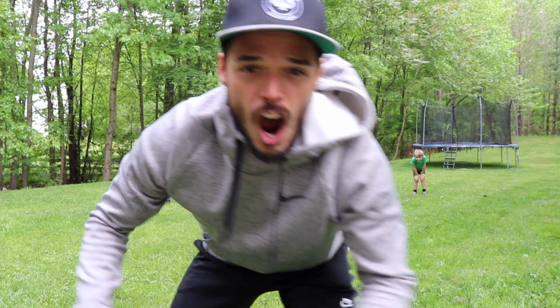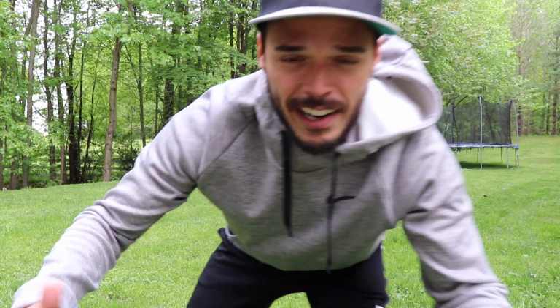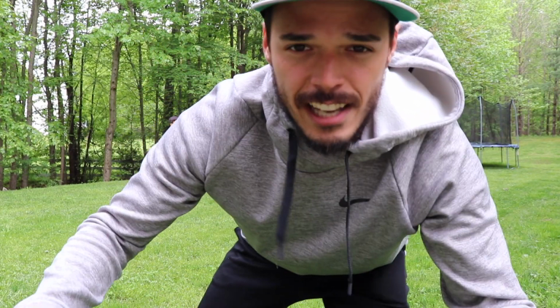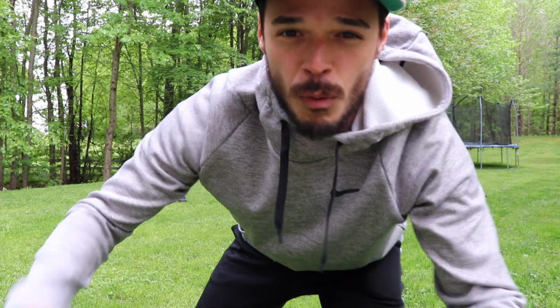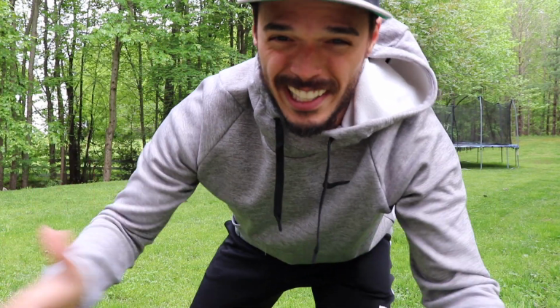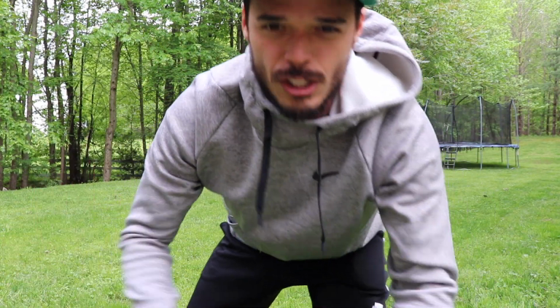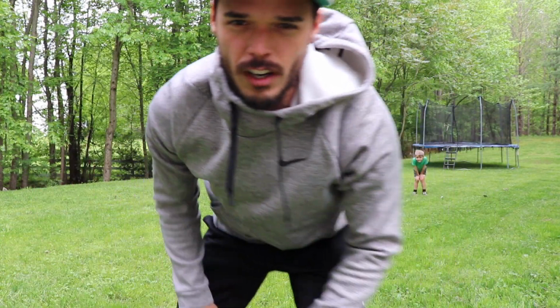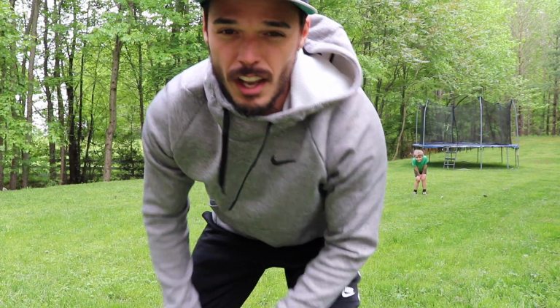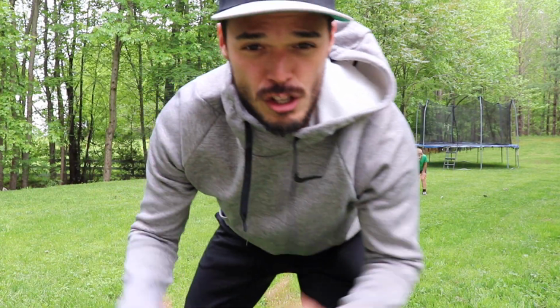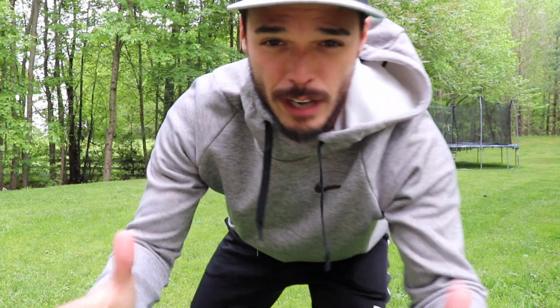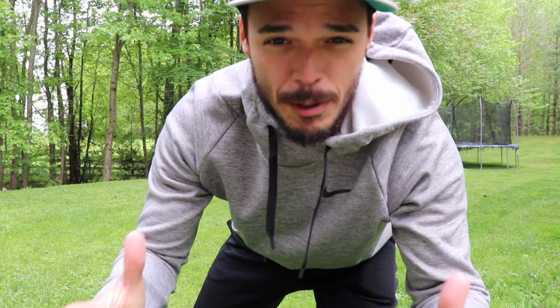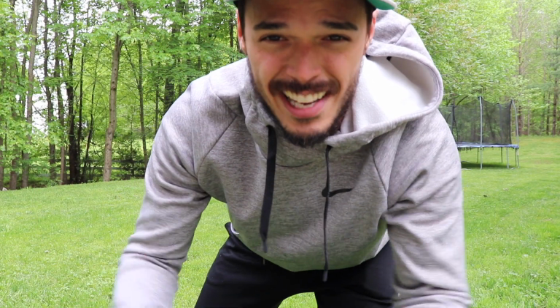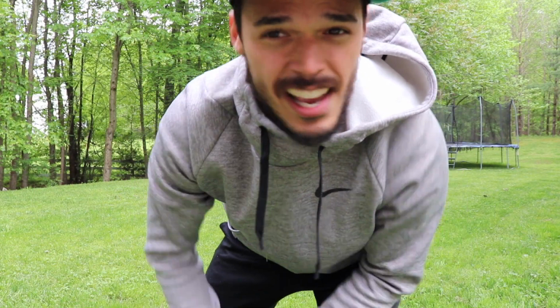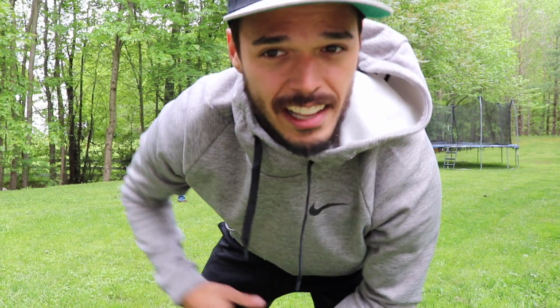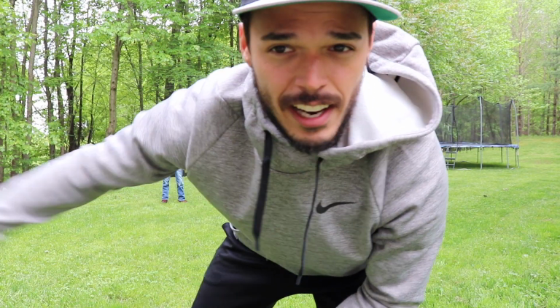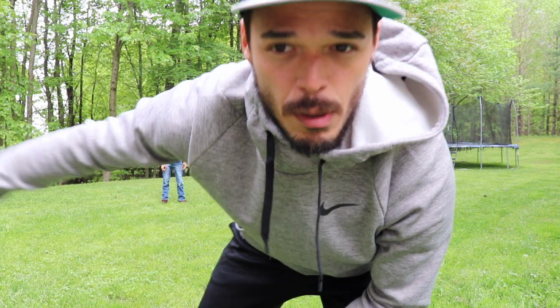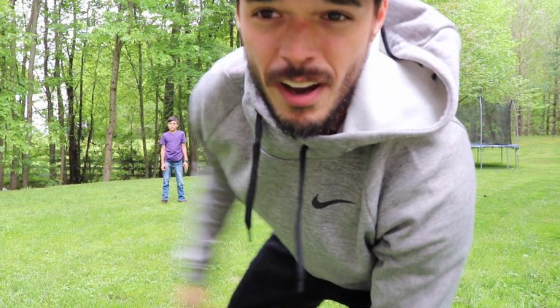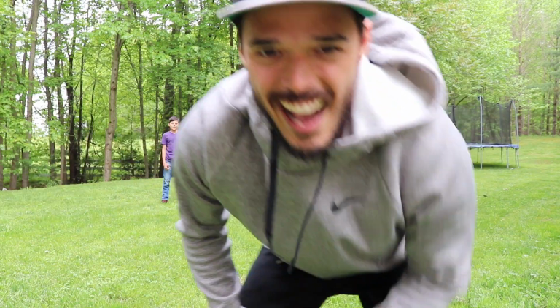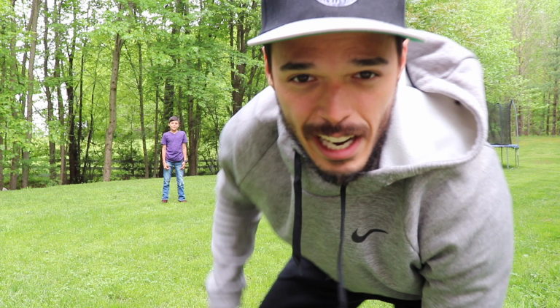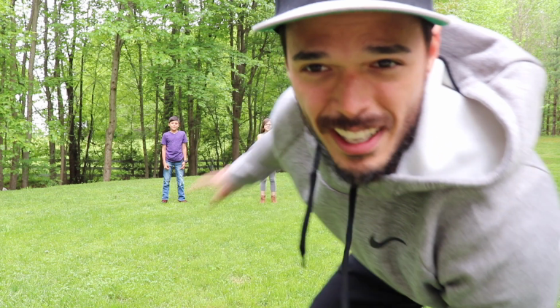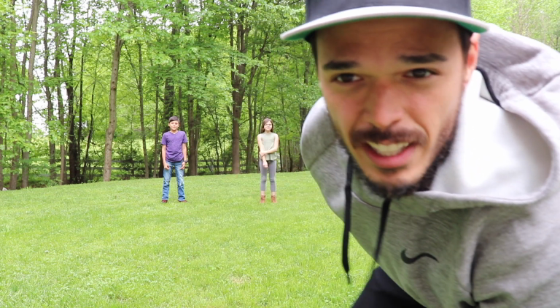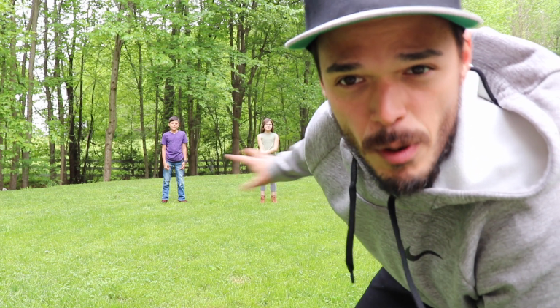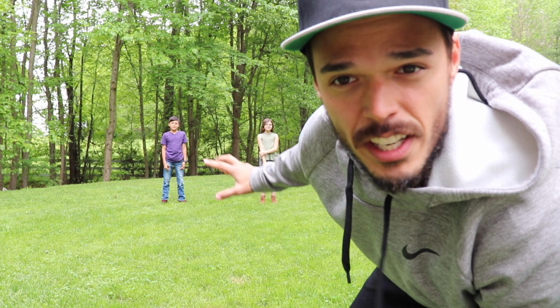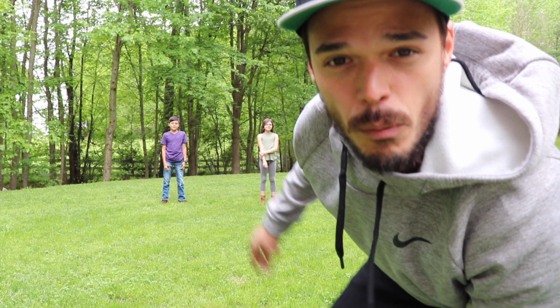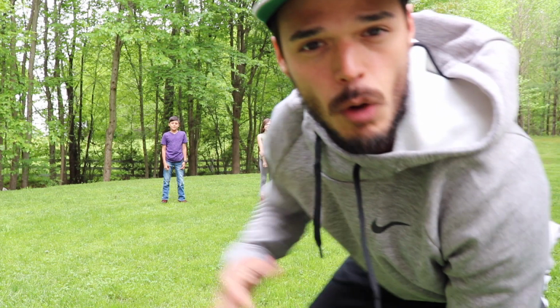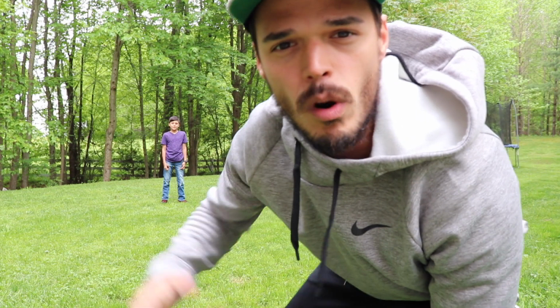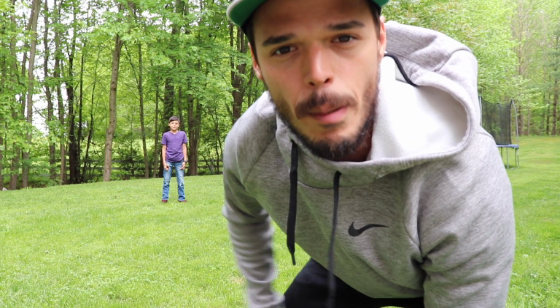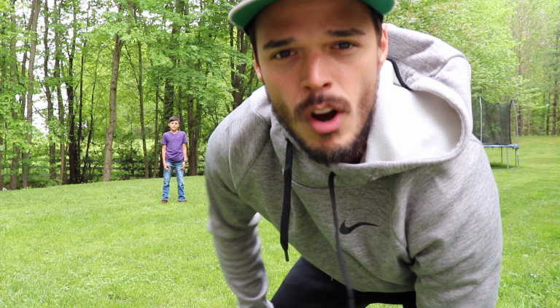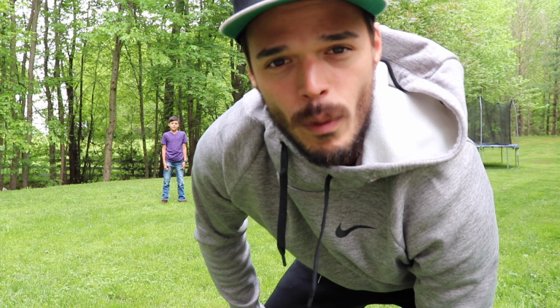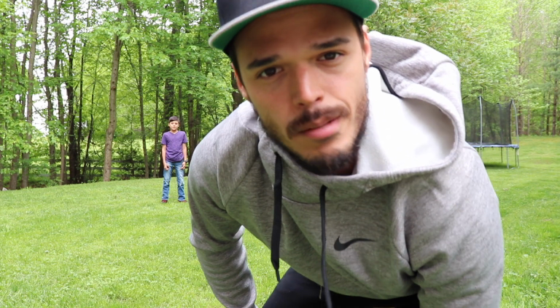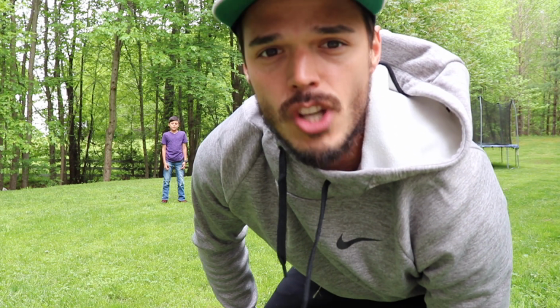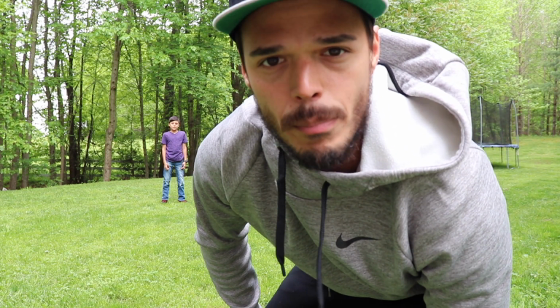Alright guys, we're going to get started, so grab your kids and line them up. I got mine lined up over here and we're going to warm up with some jumps.